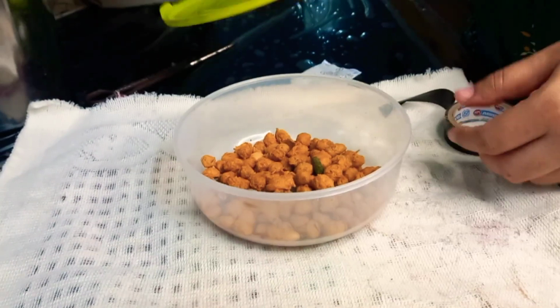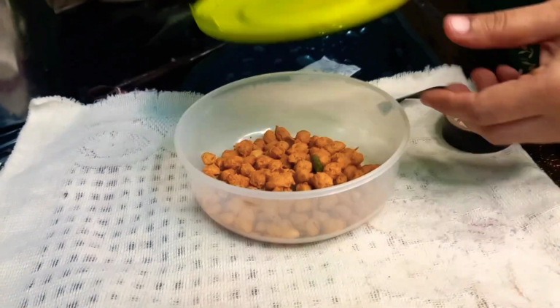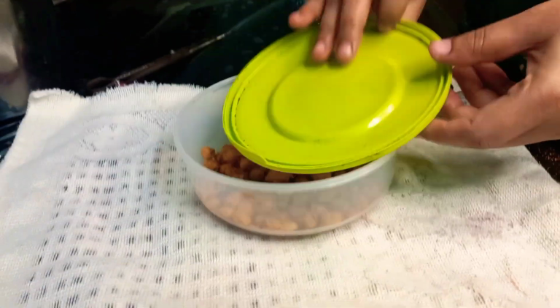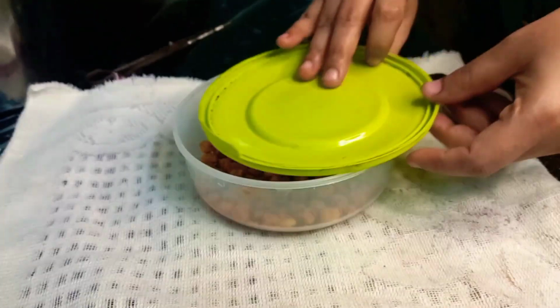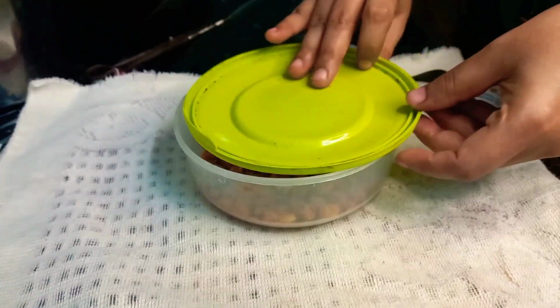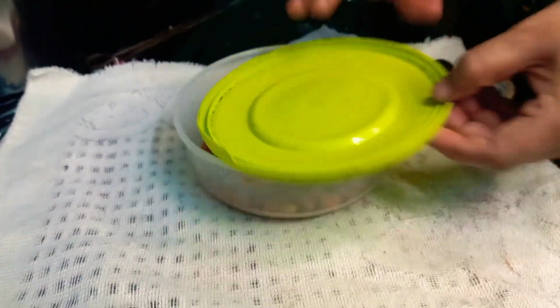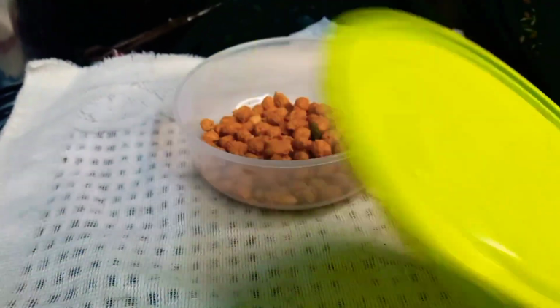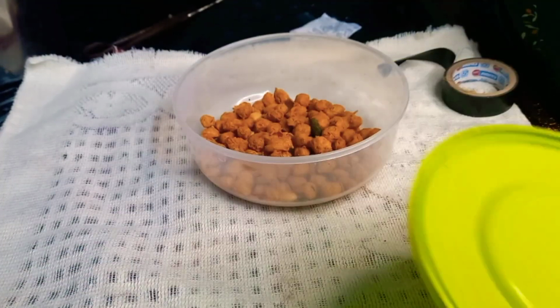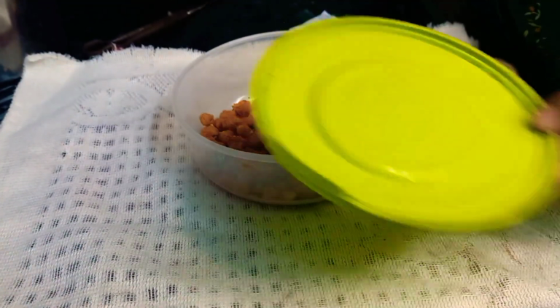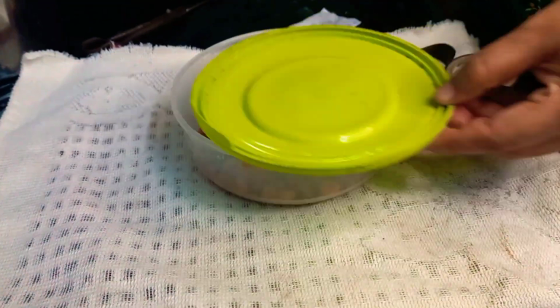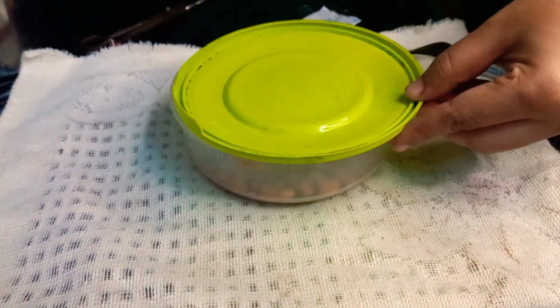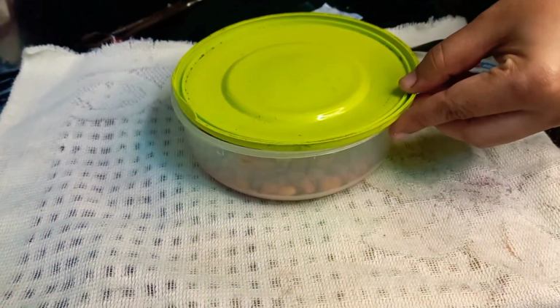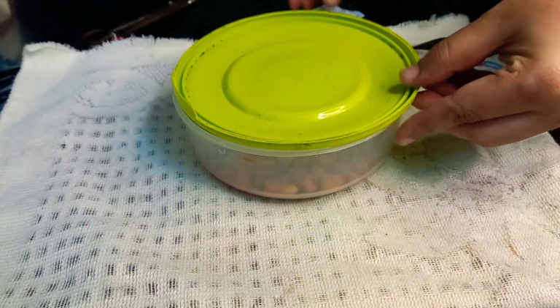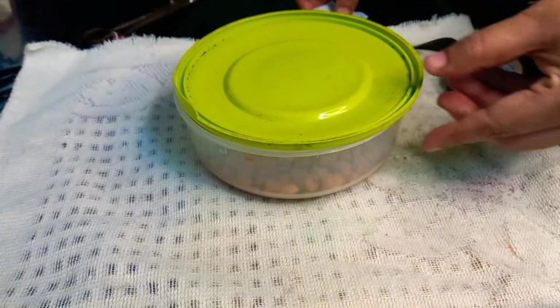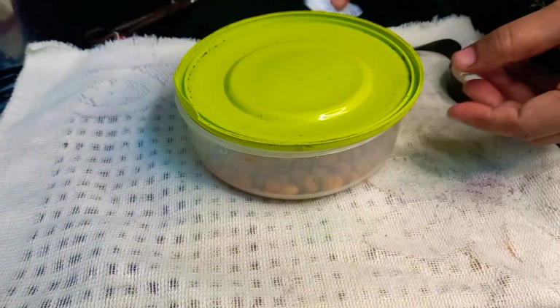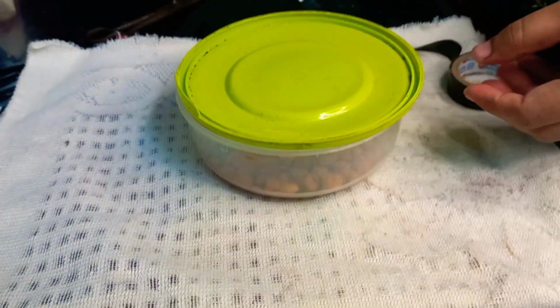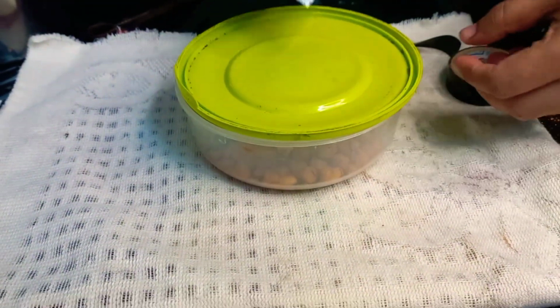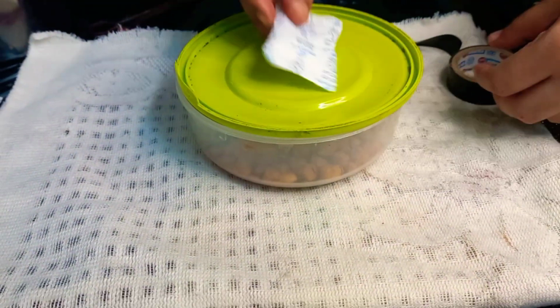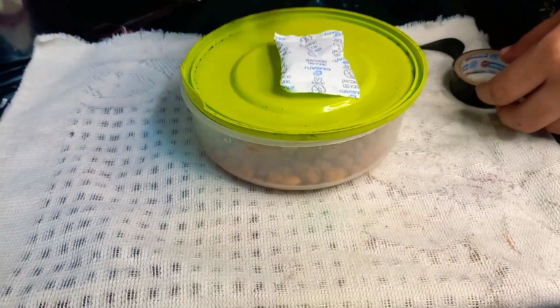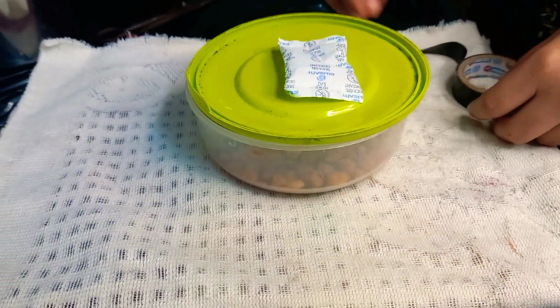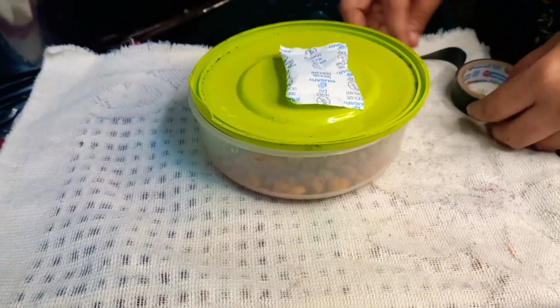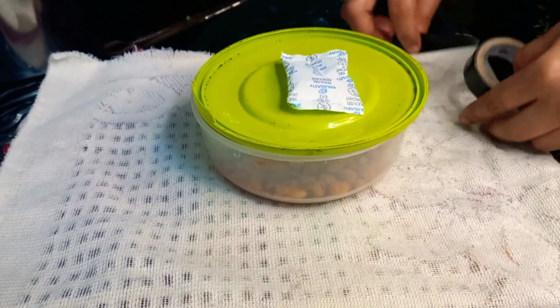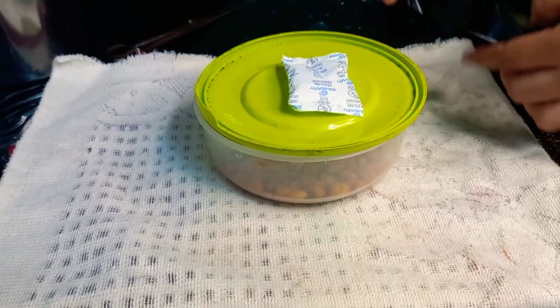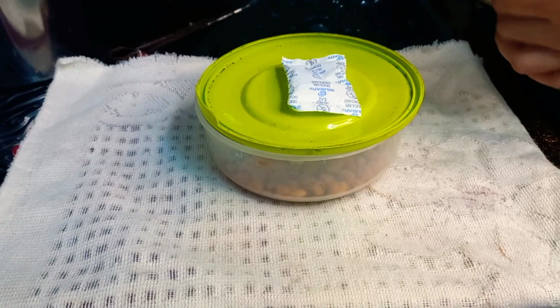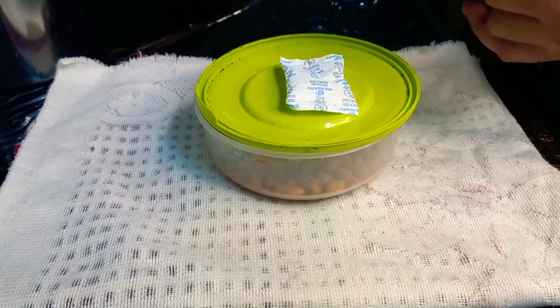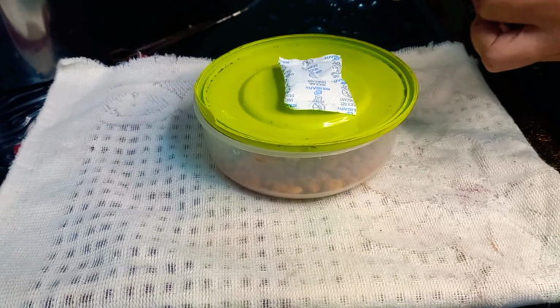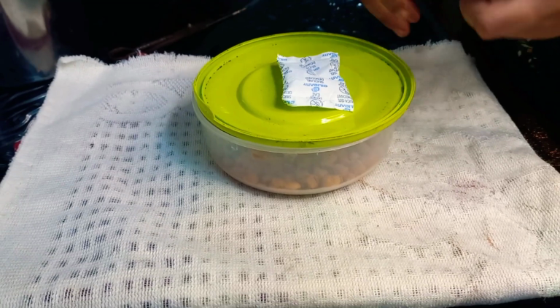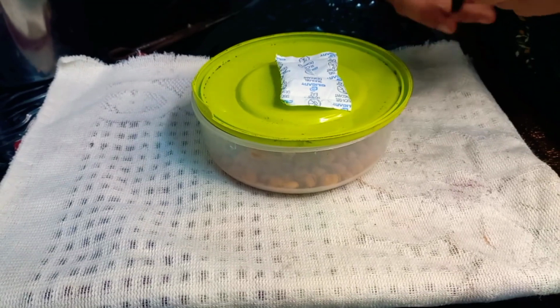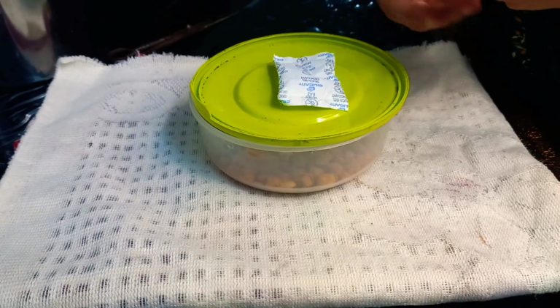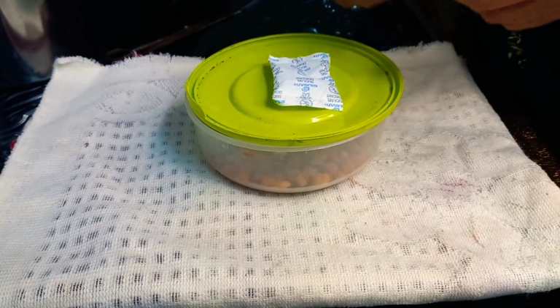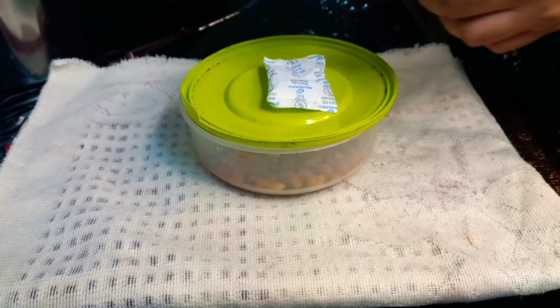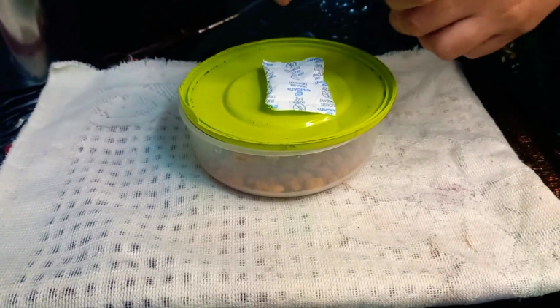Hello friends! We also have a silica gel package. It's not a bag.